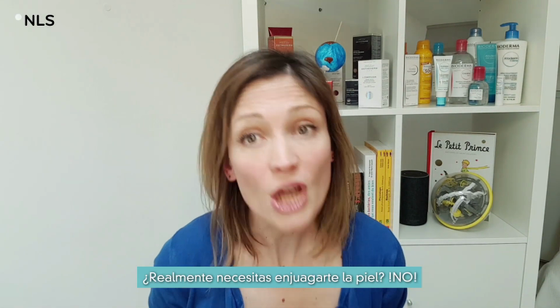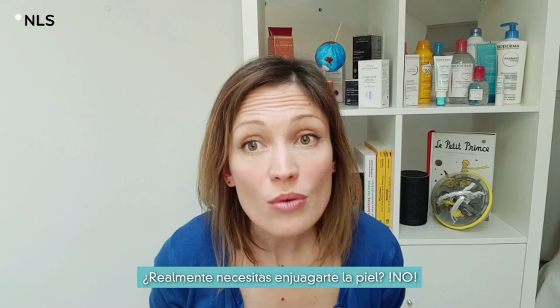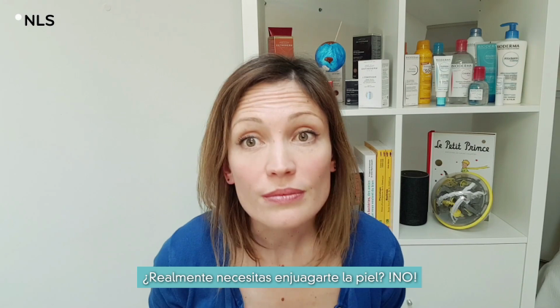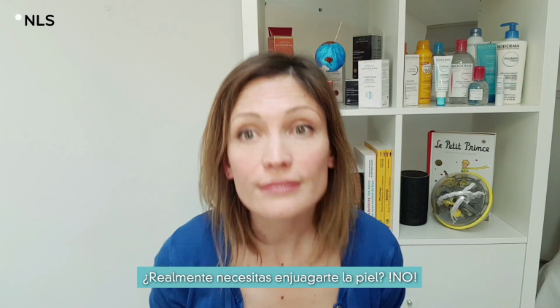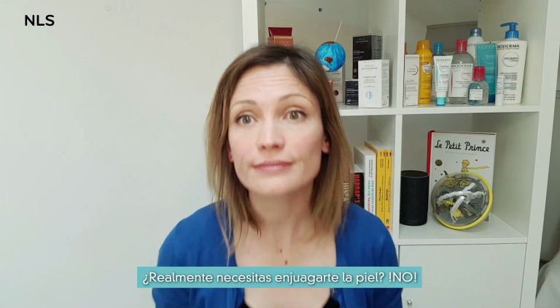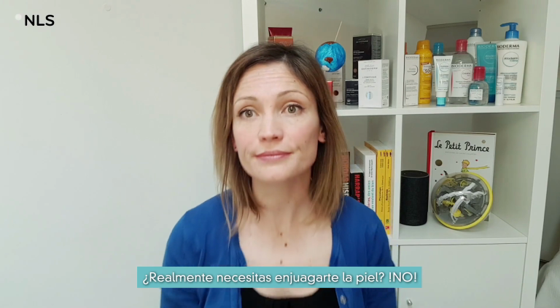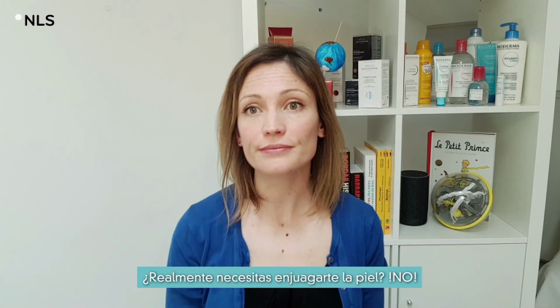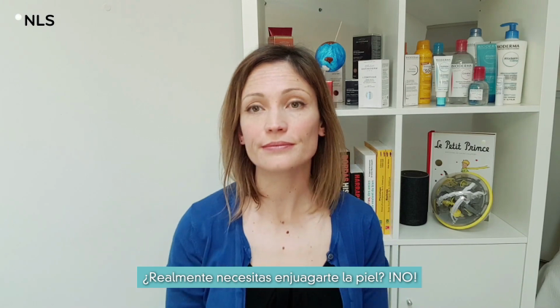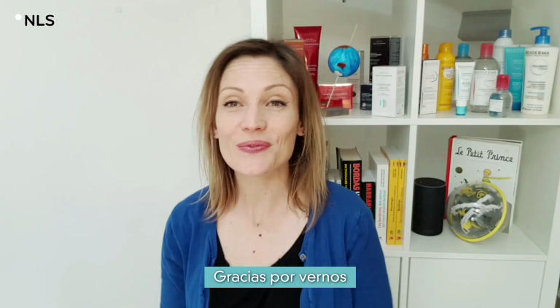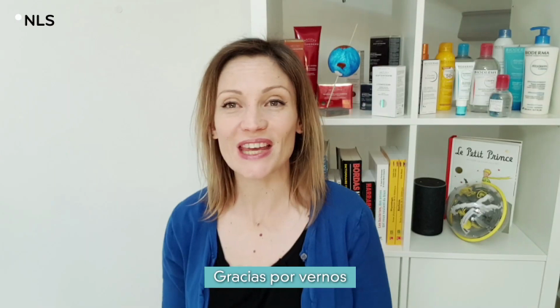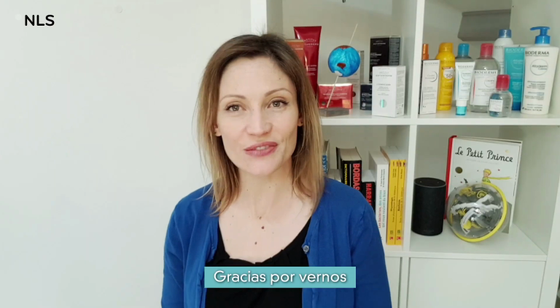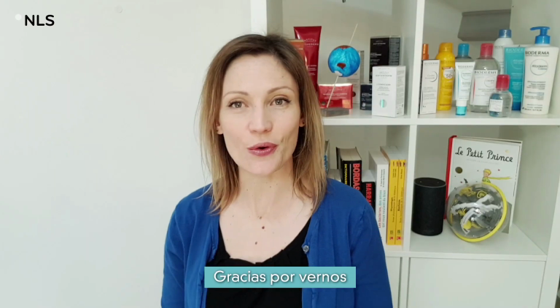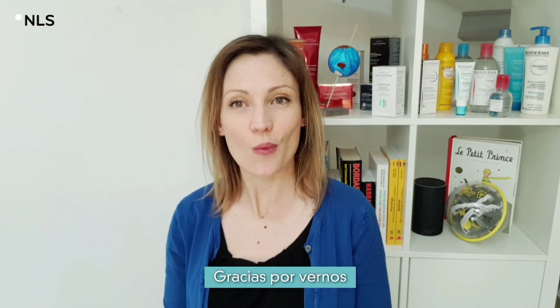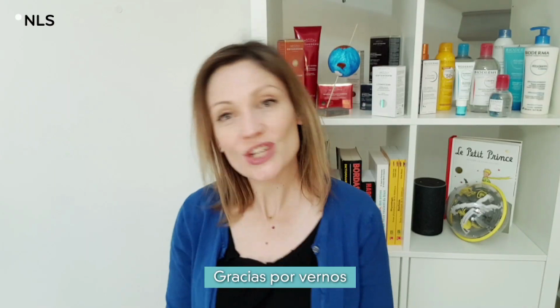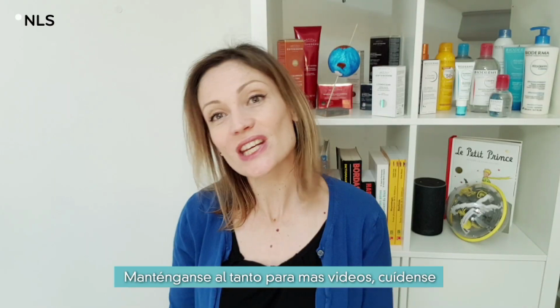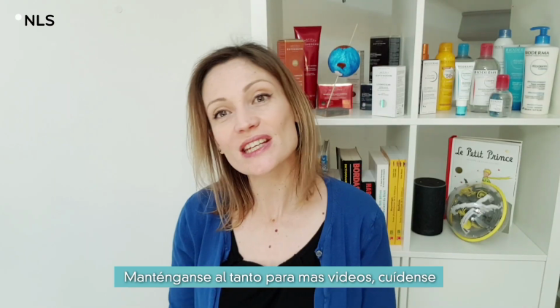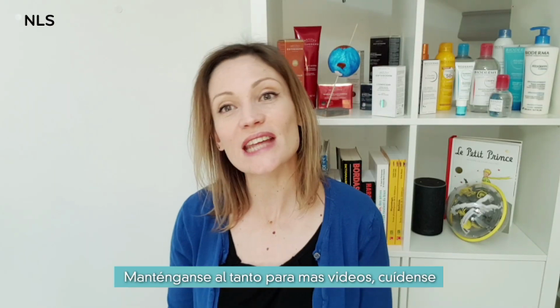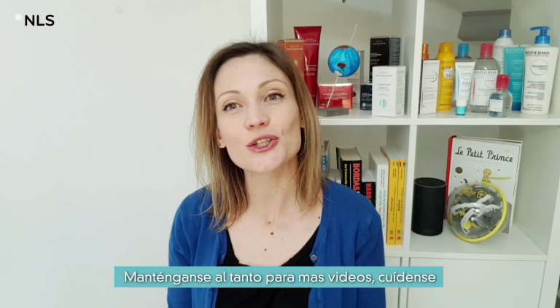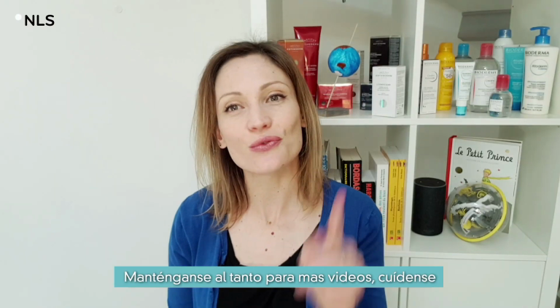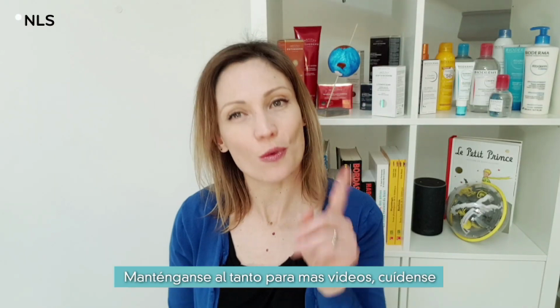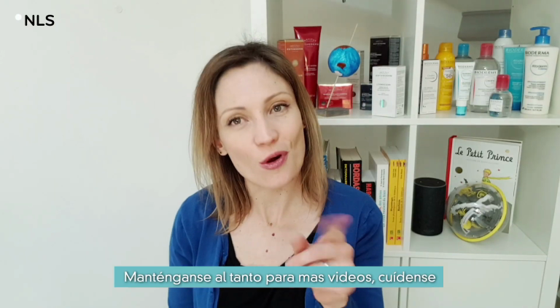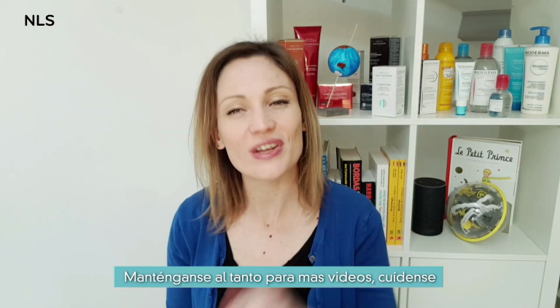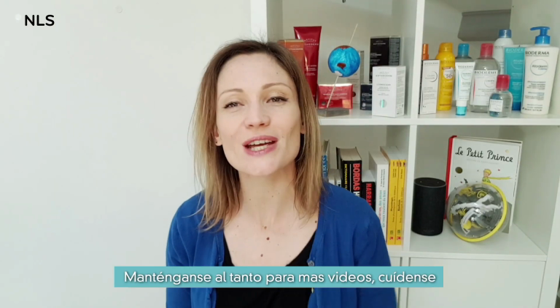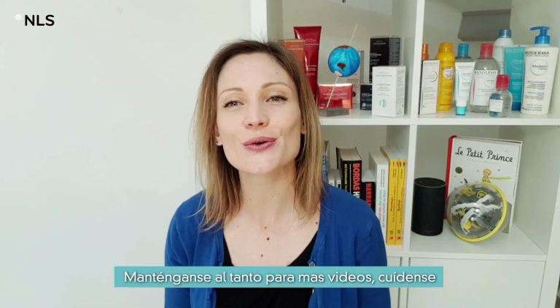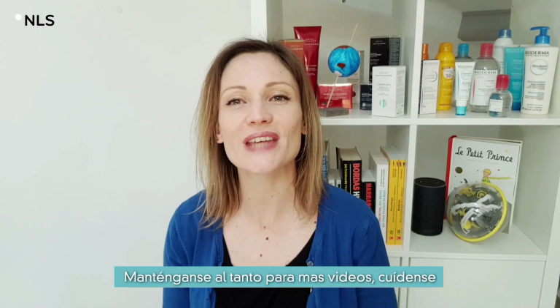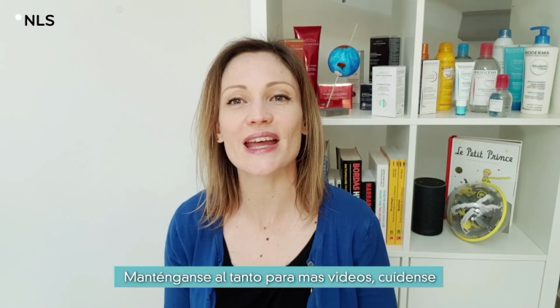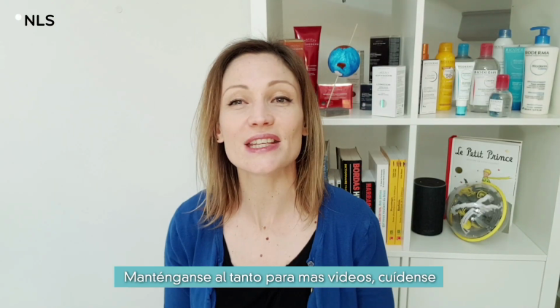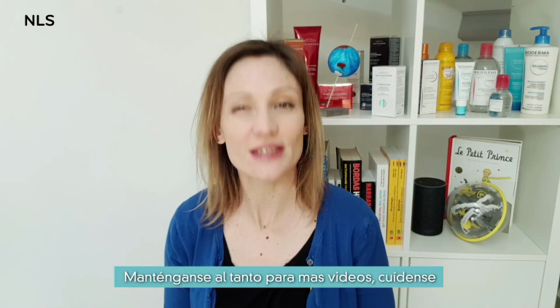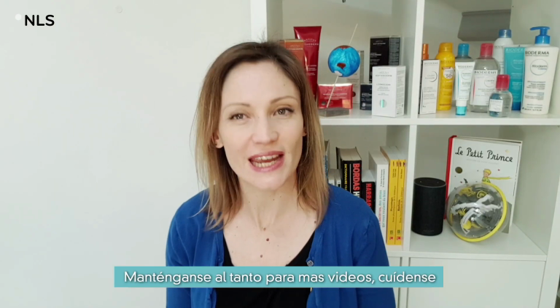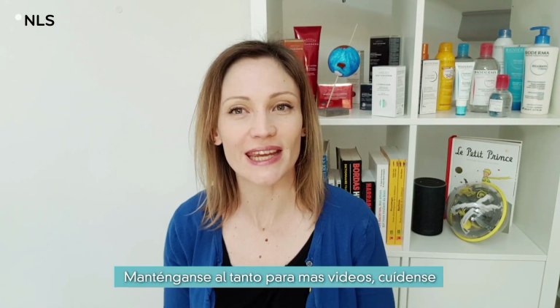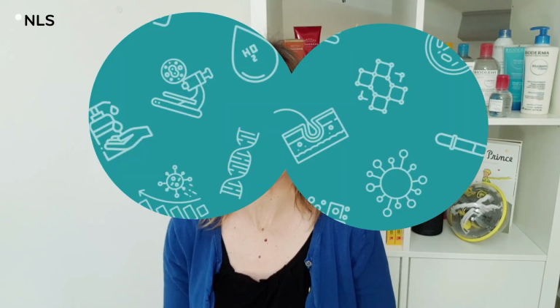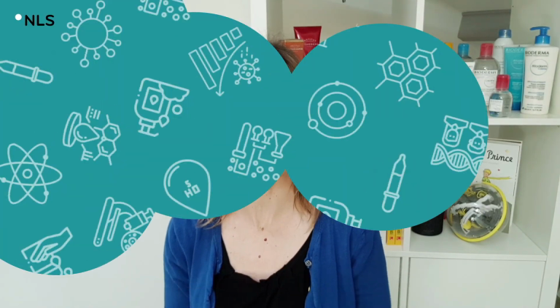No? Thanks for watching, stay tuned for more videos and take care!